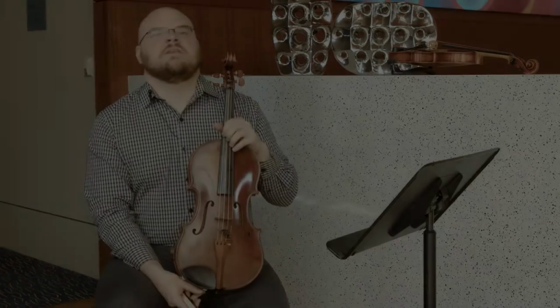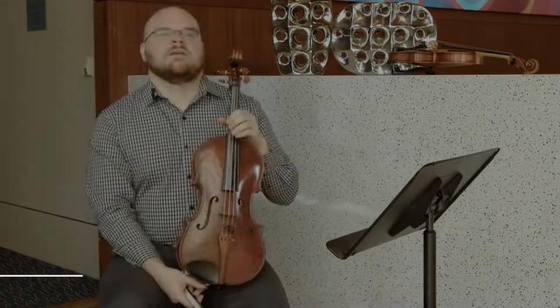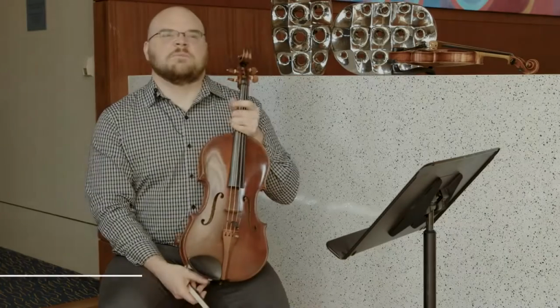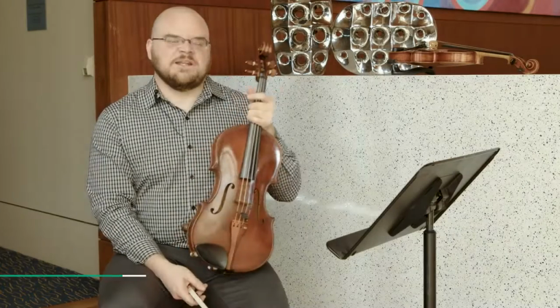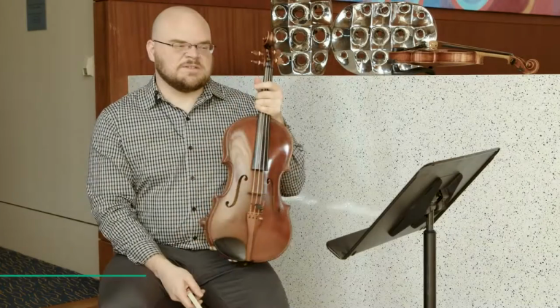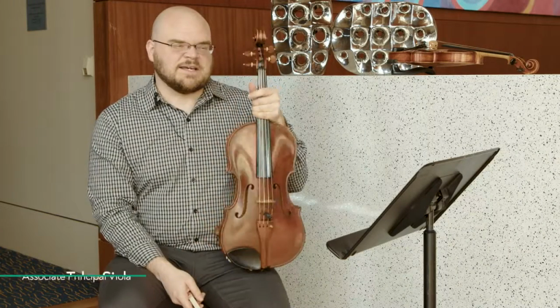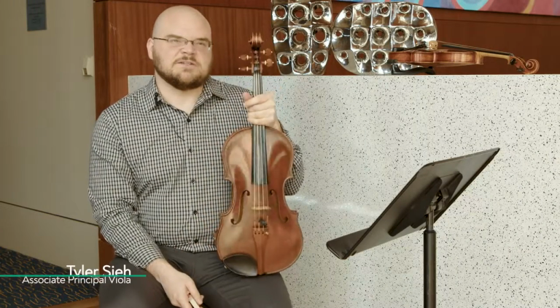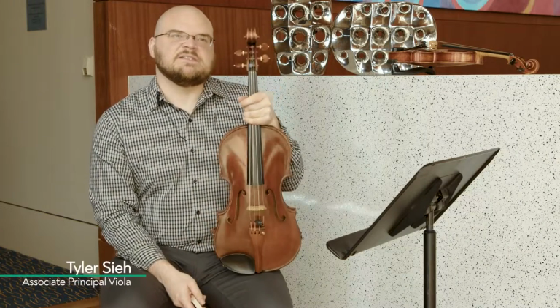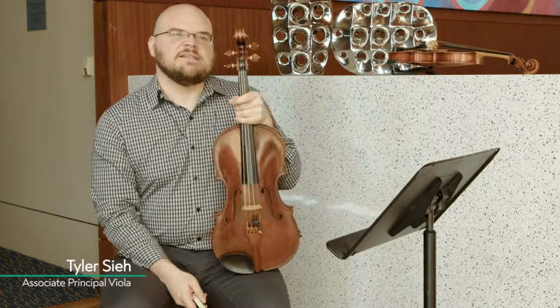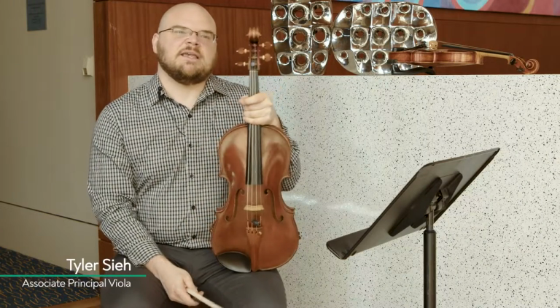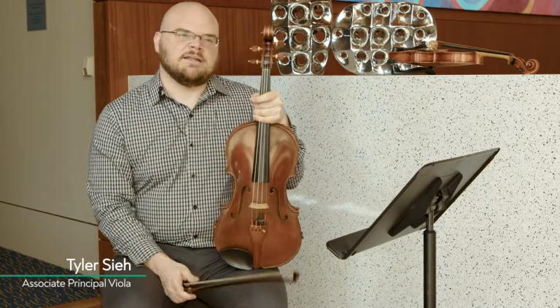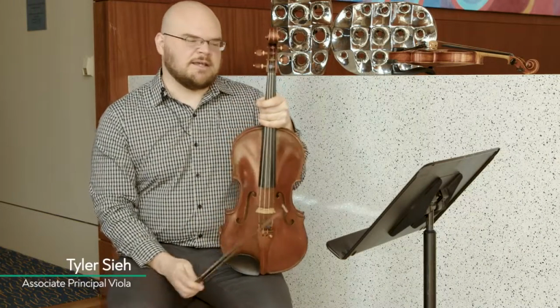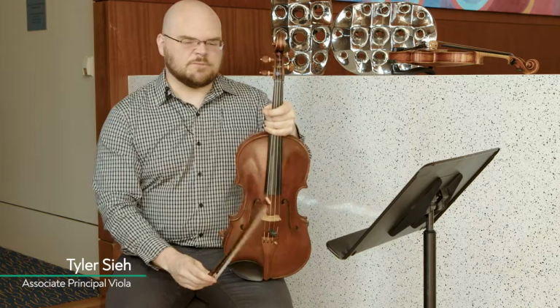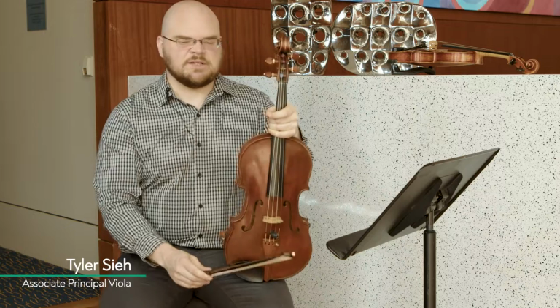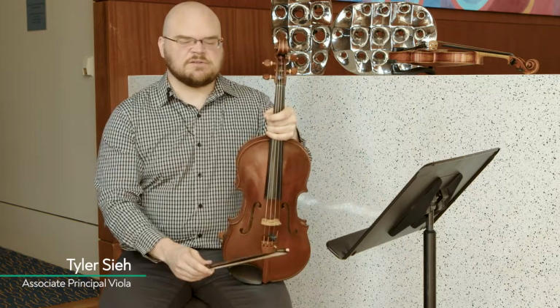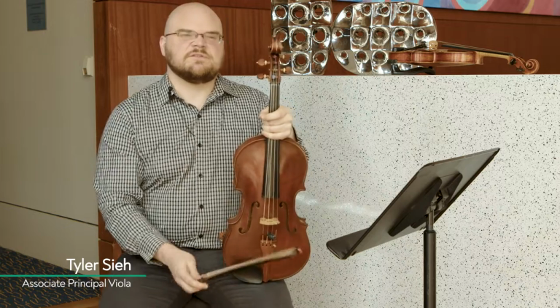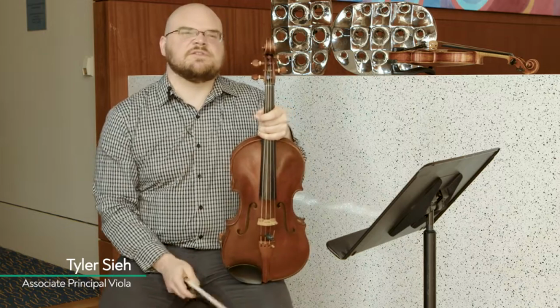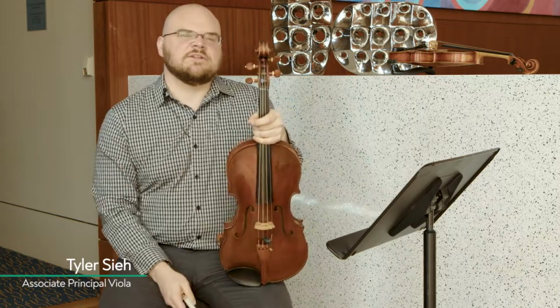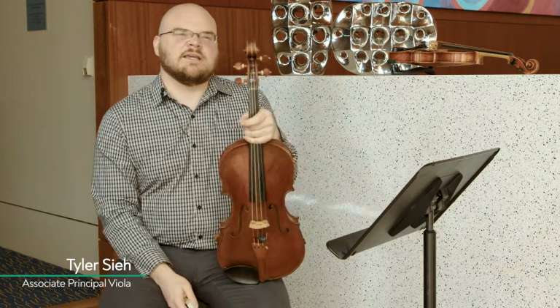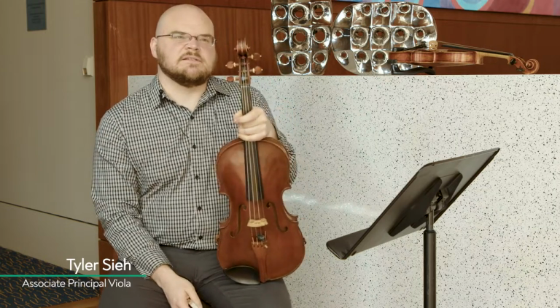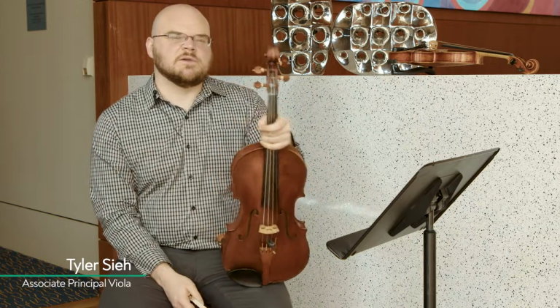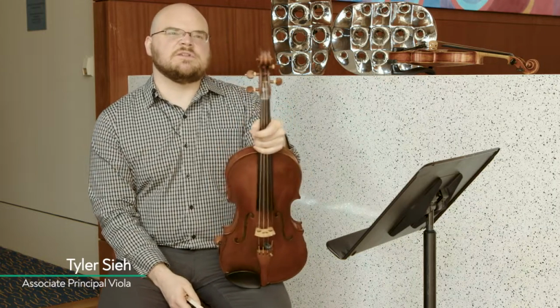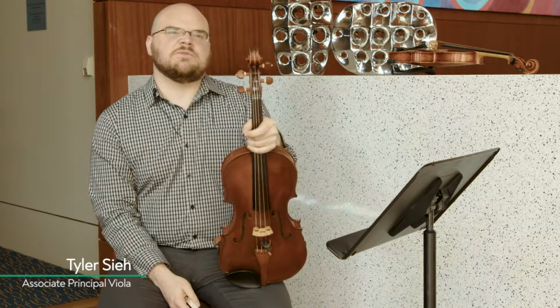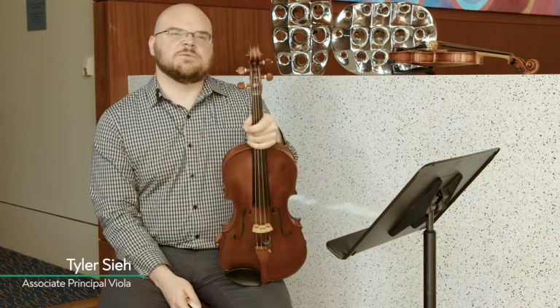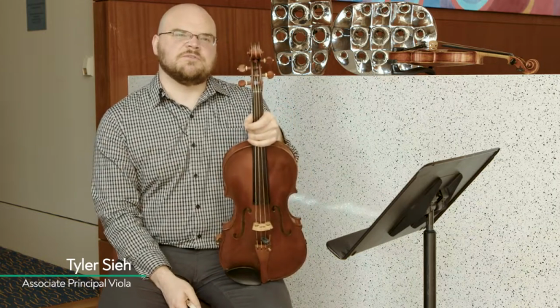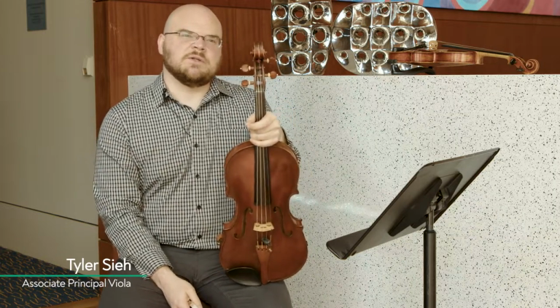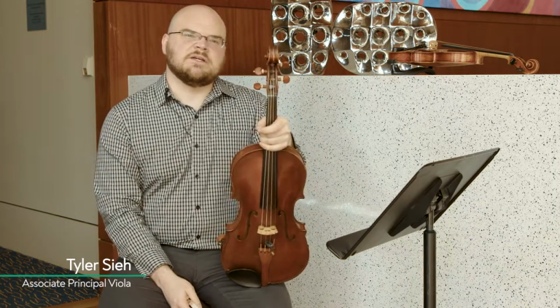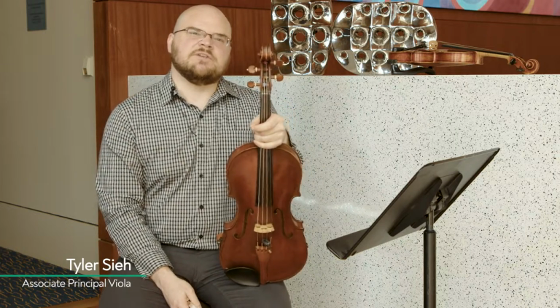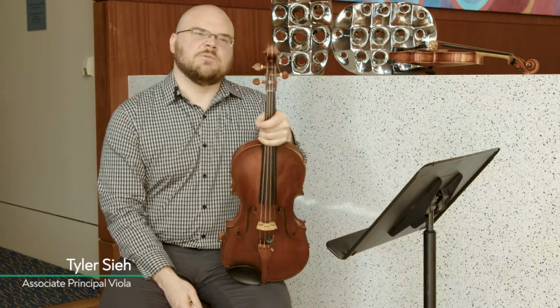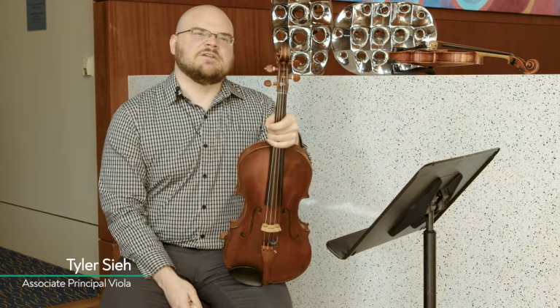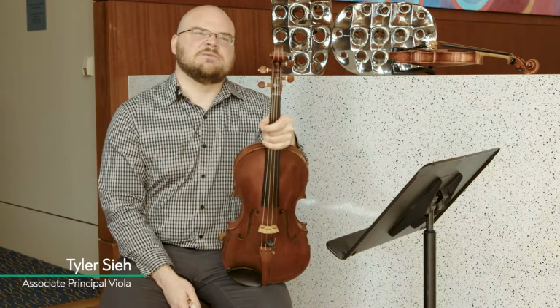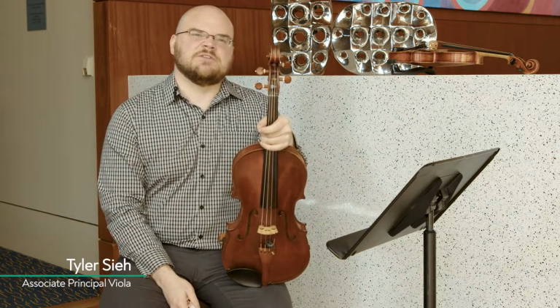My name is Tyler See and I have the pleasure of serving as the associate principal viola of the Omaha Symphony.